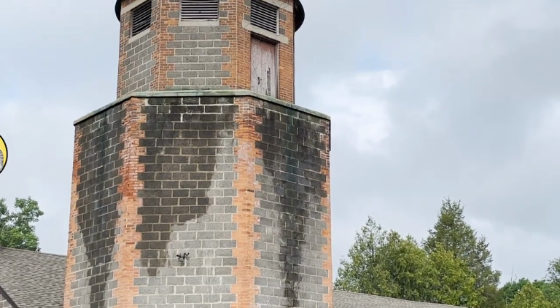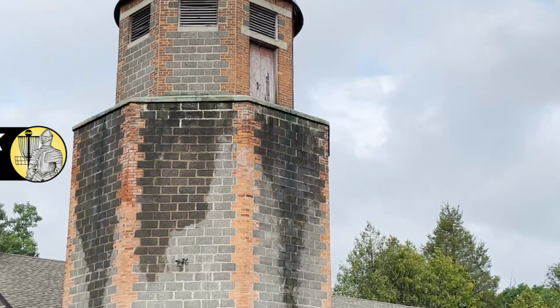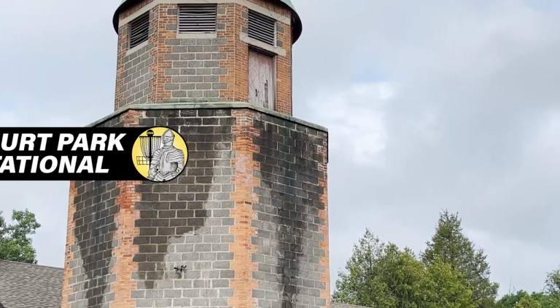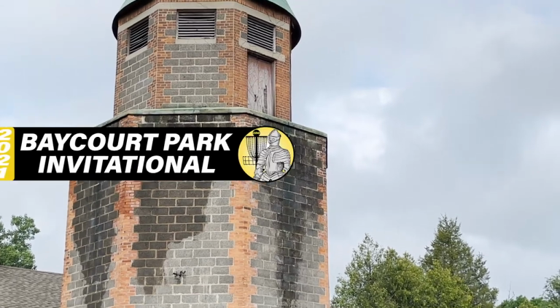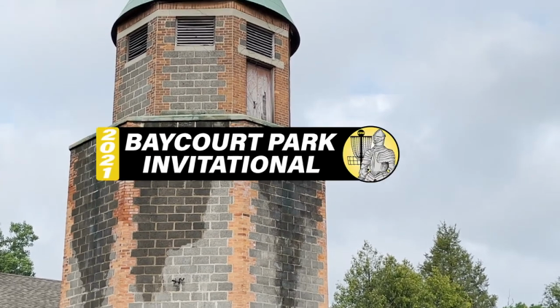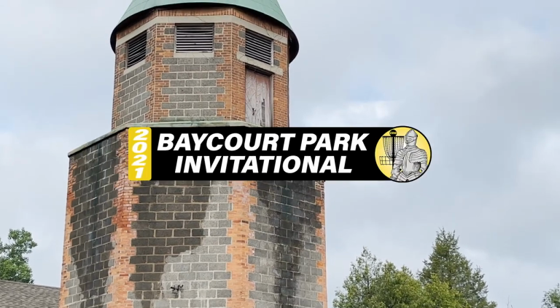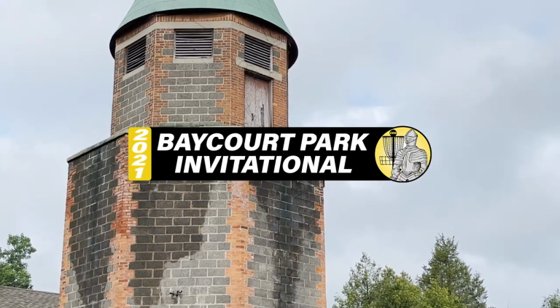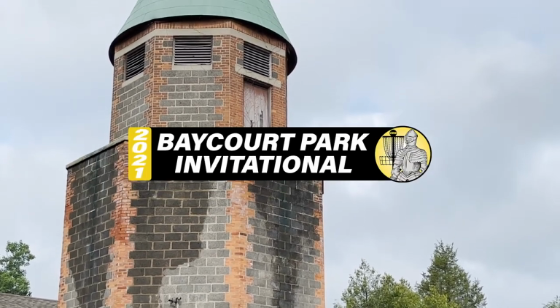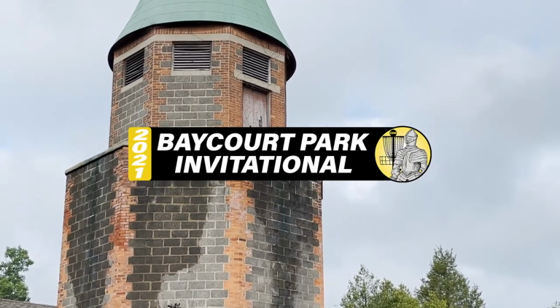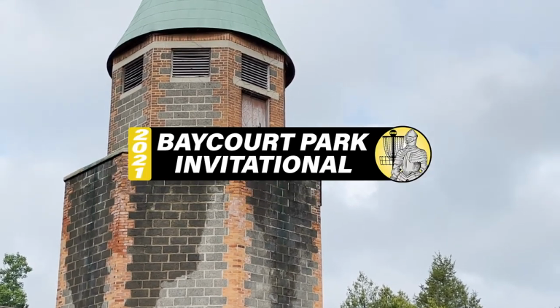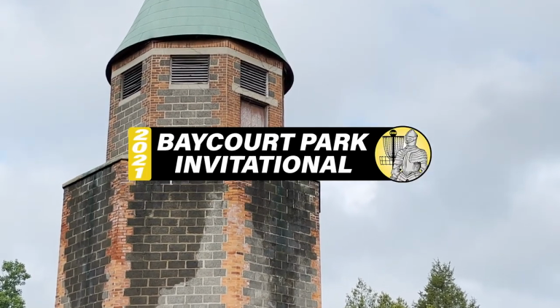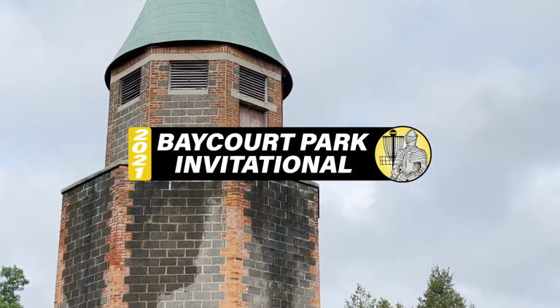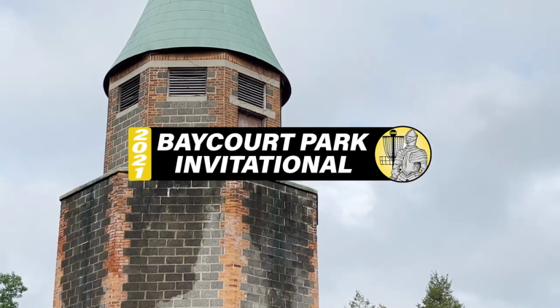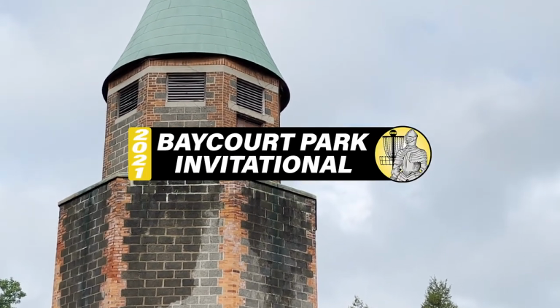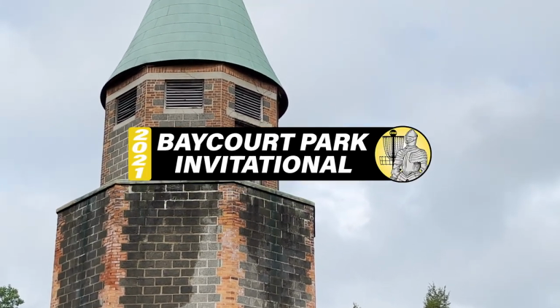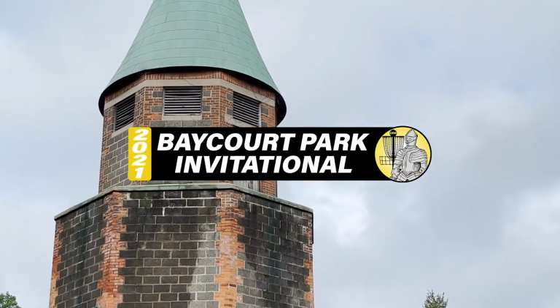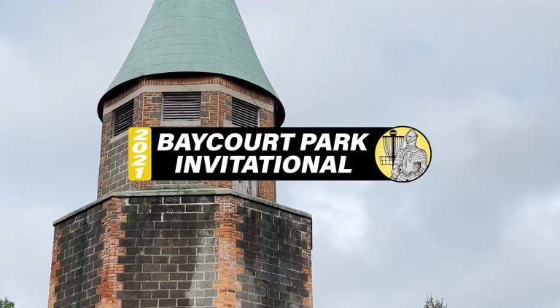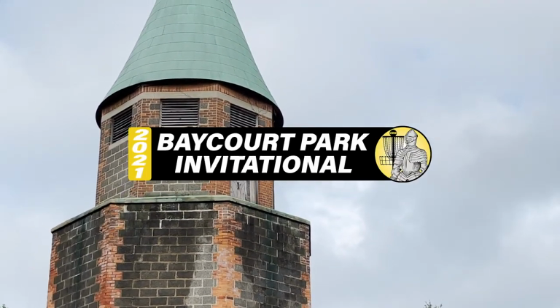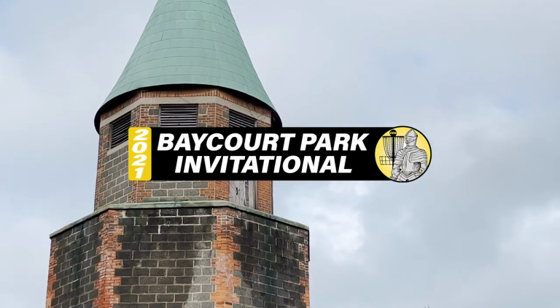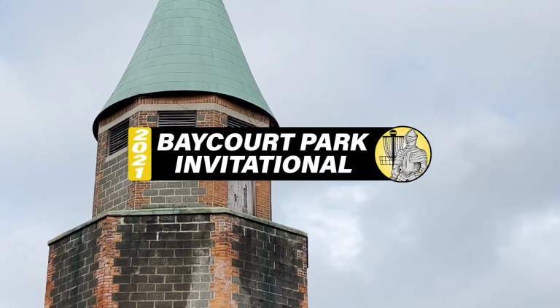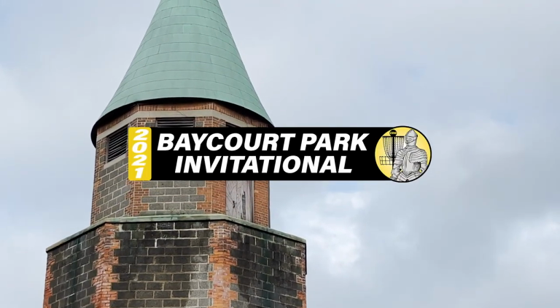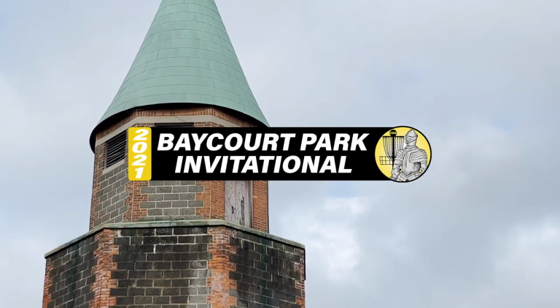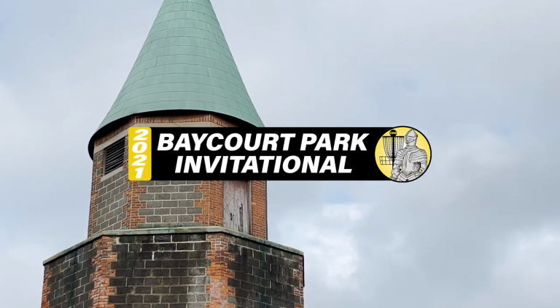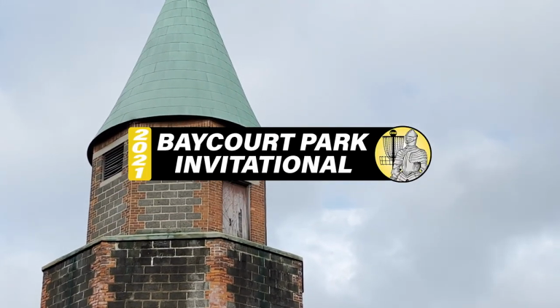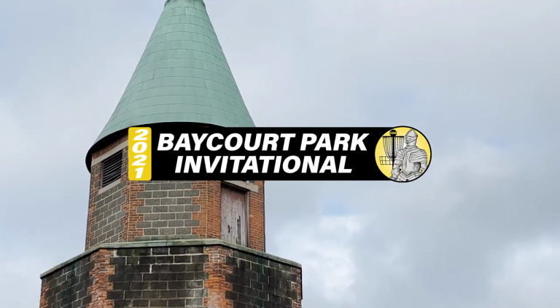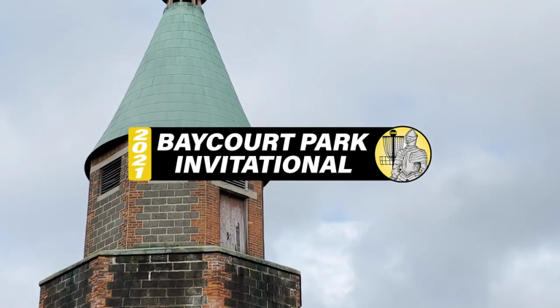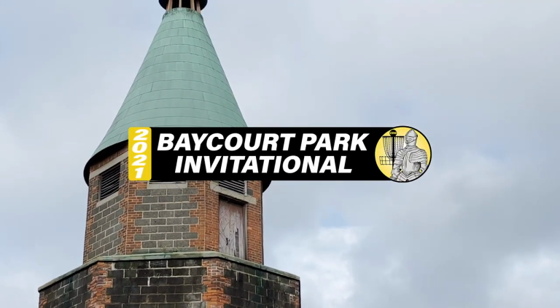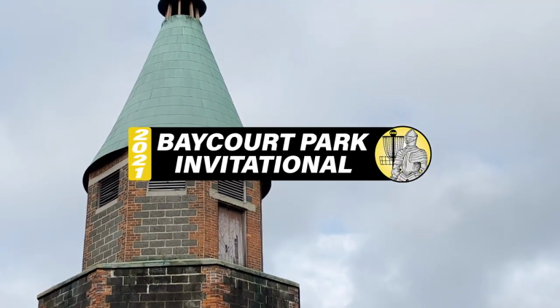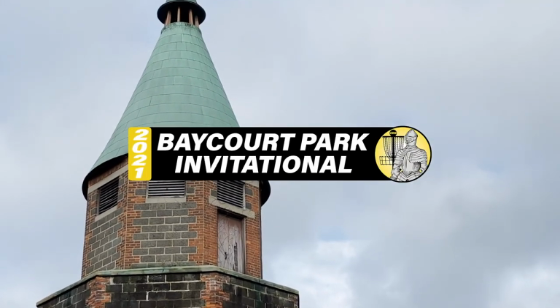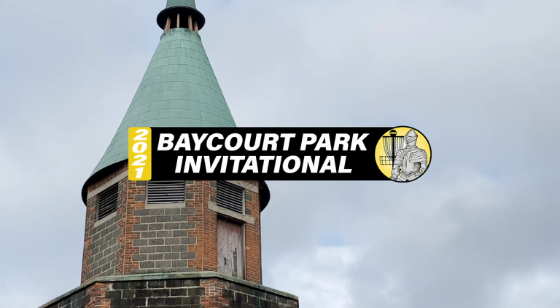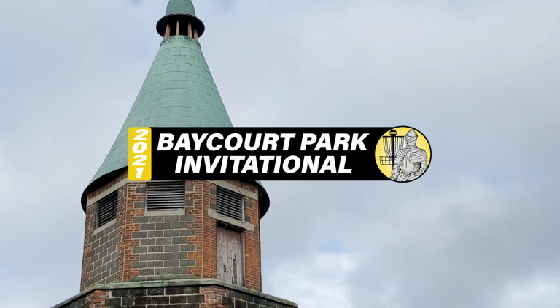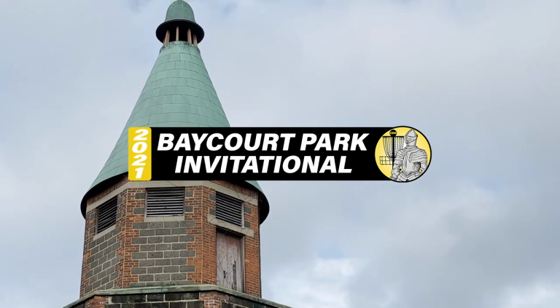Welcome, folks, to the 2021 Baycourt Park Invitational presented by Crusader Disc Golf.